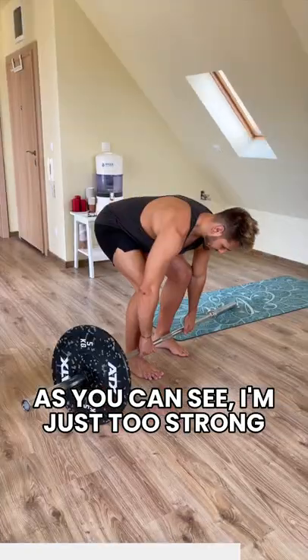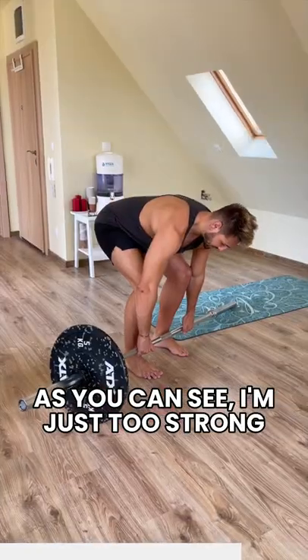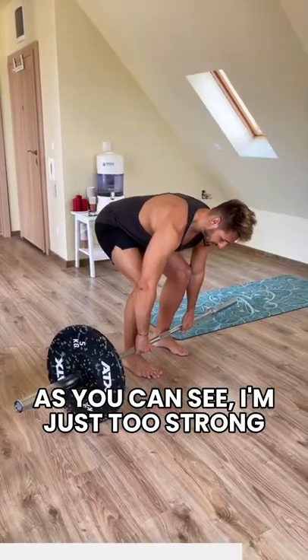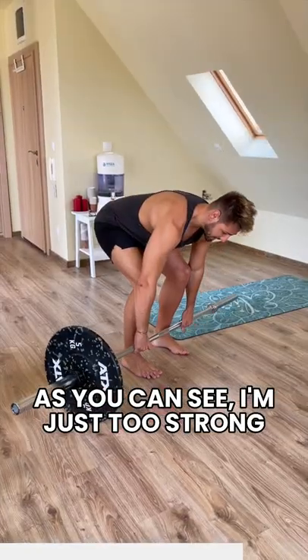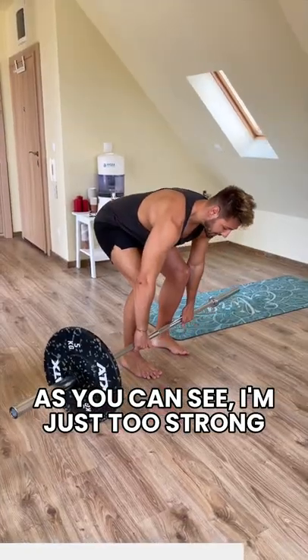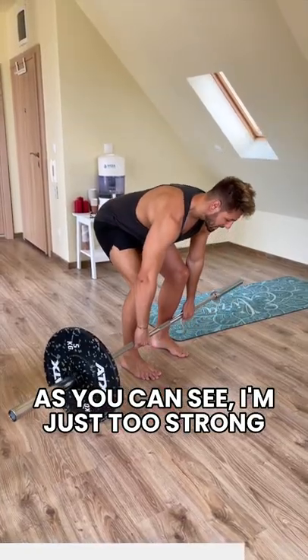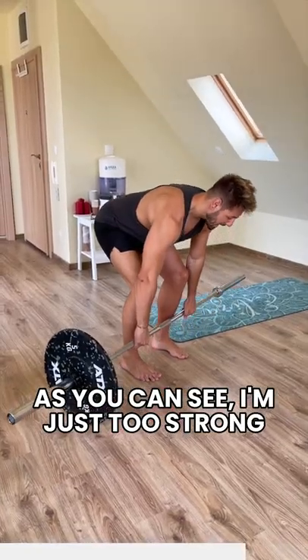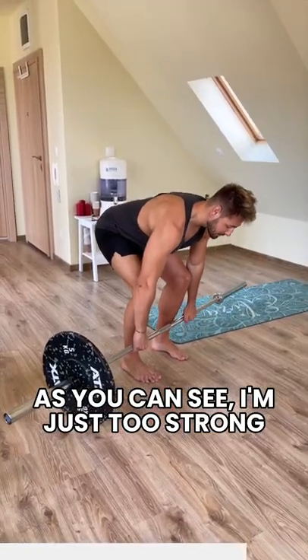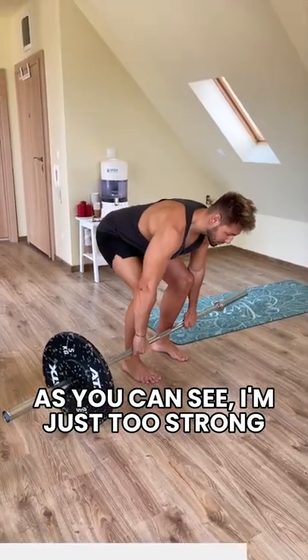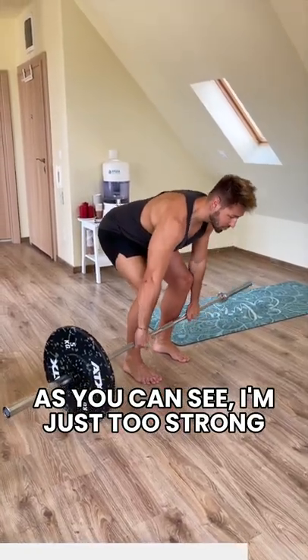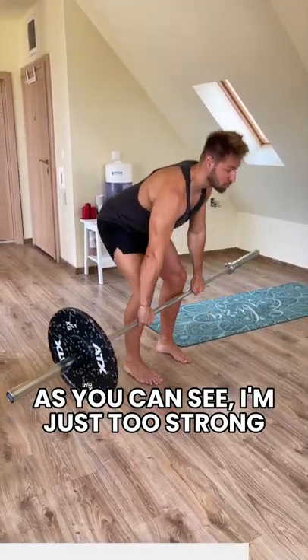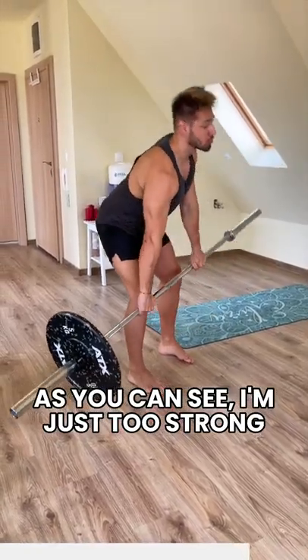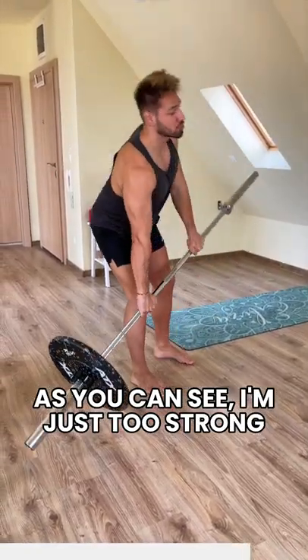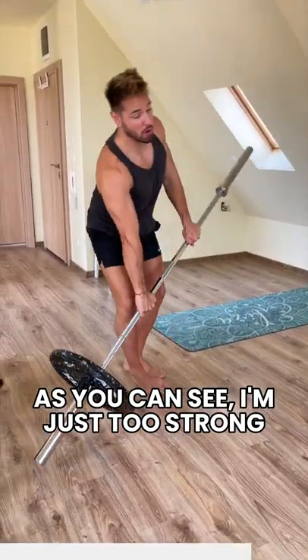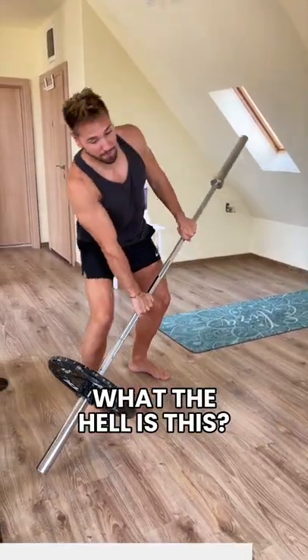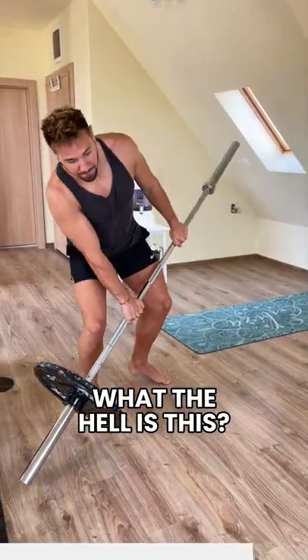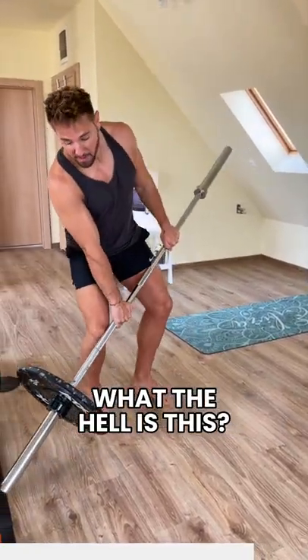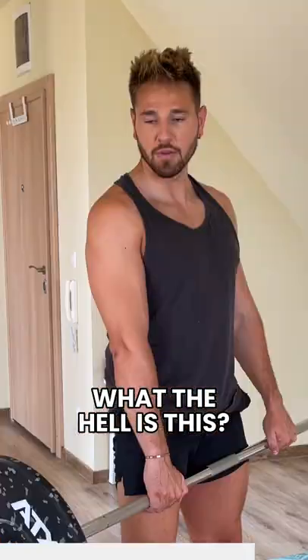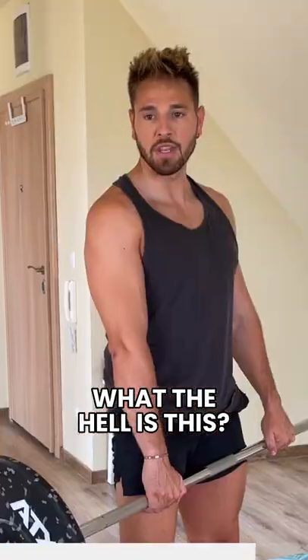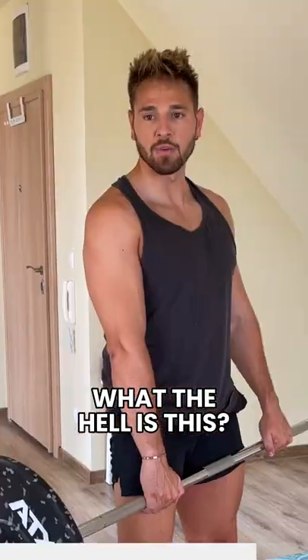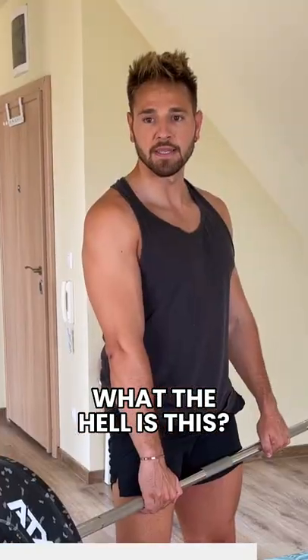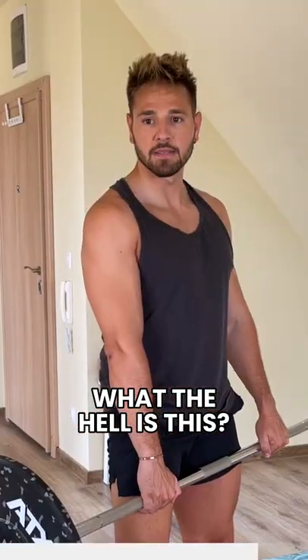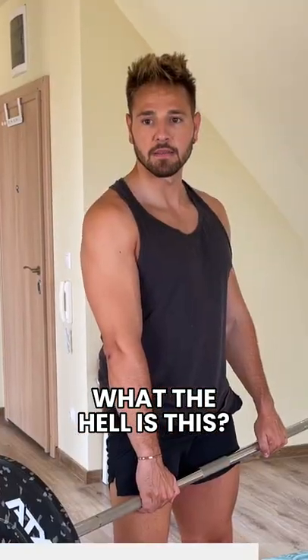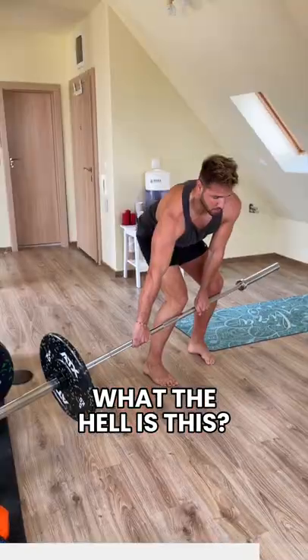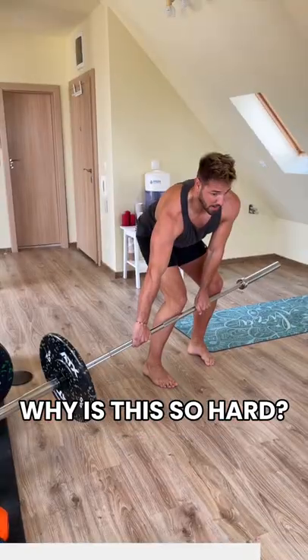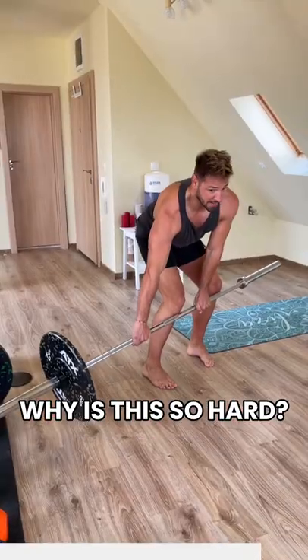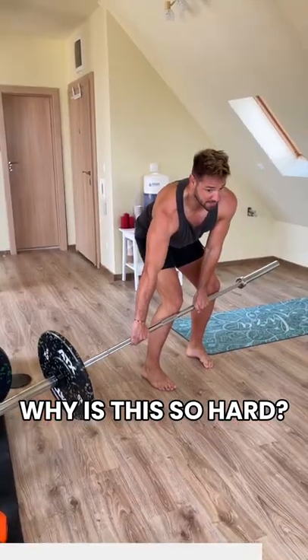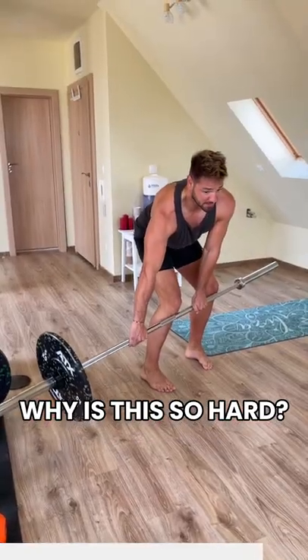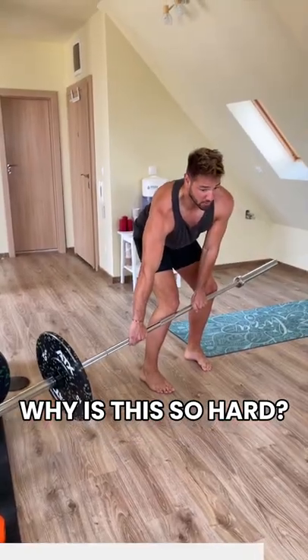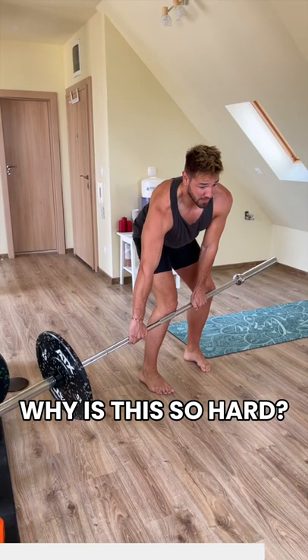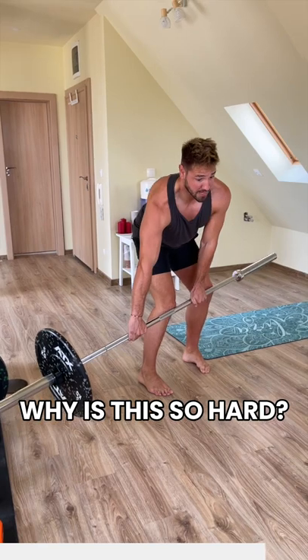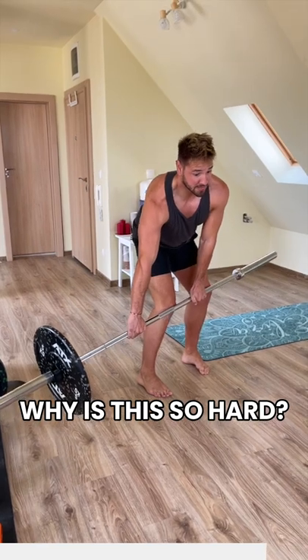As you can see, I'm just too strong. What the hell is this? Why is this so hard?